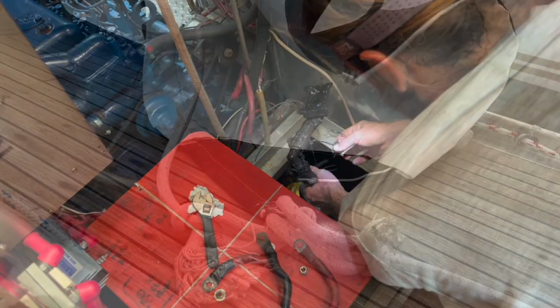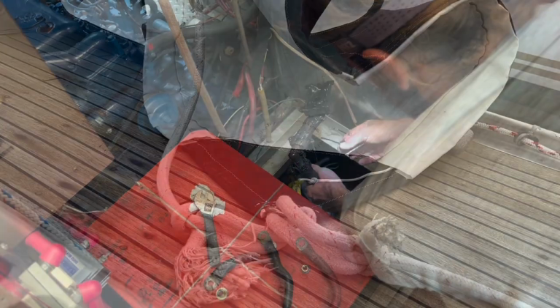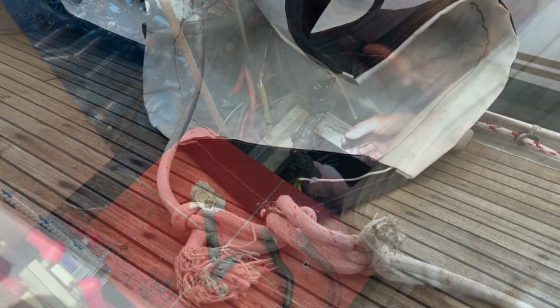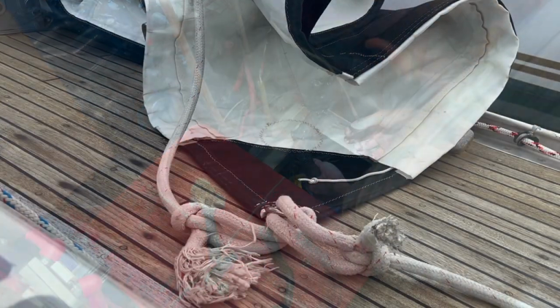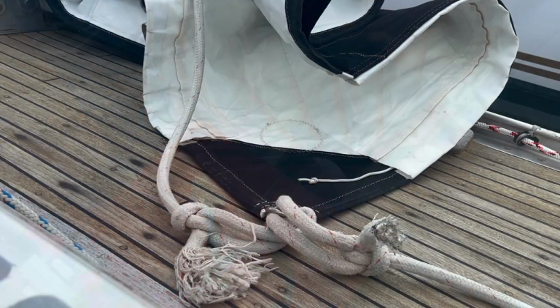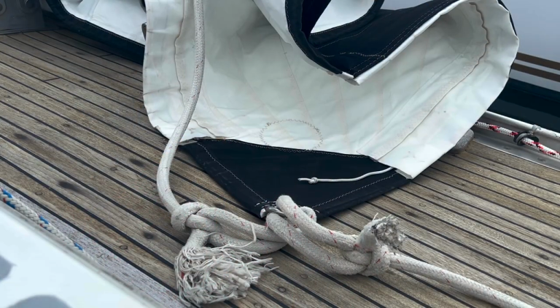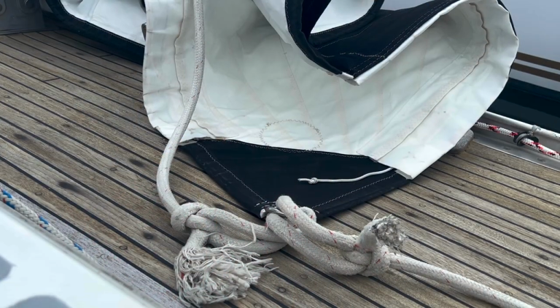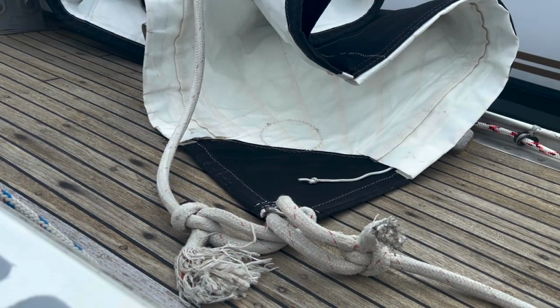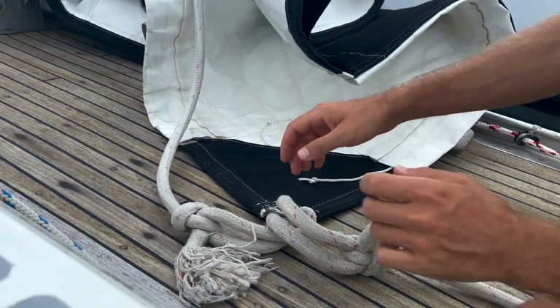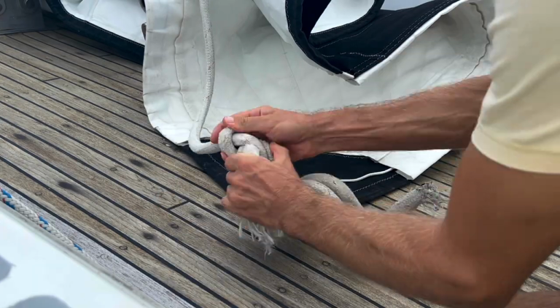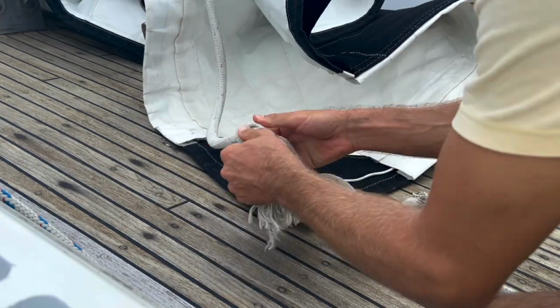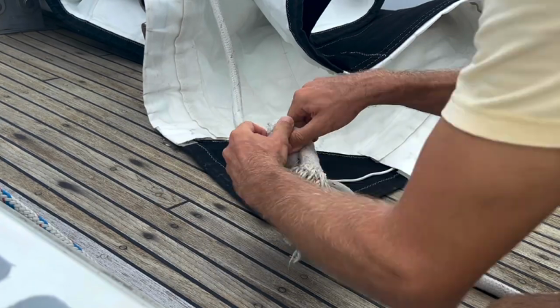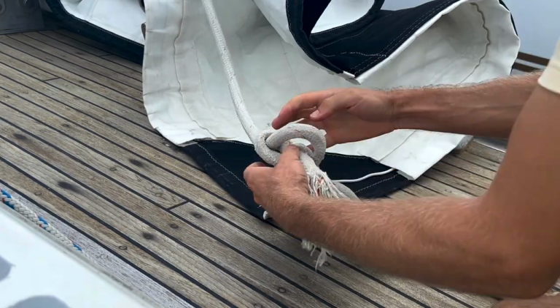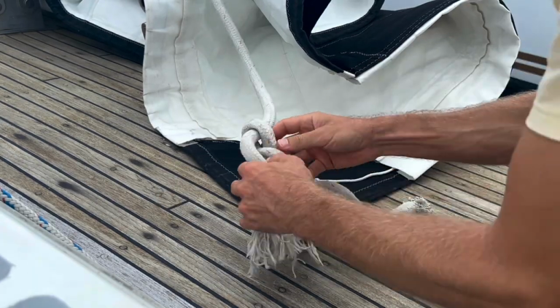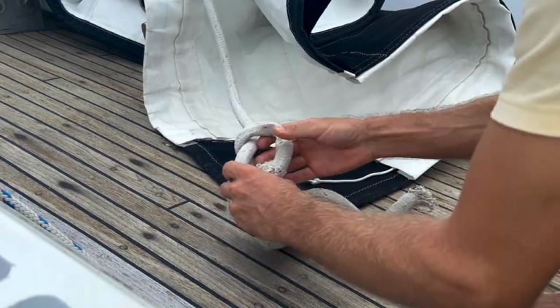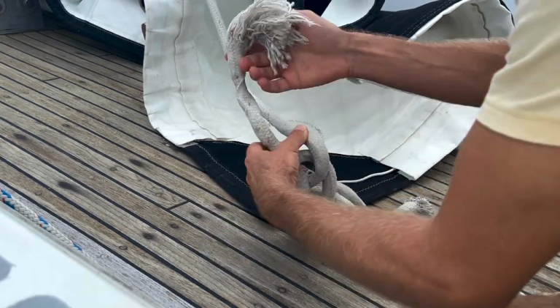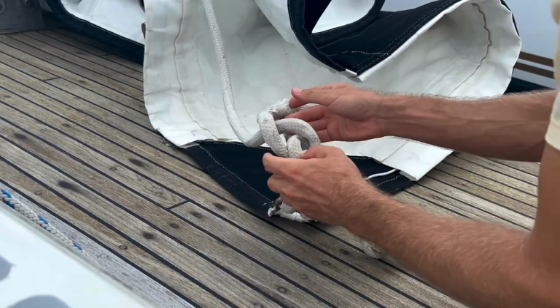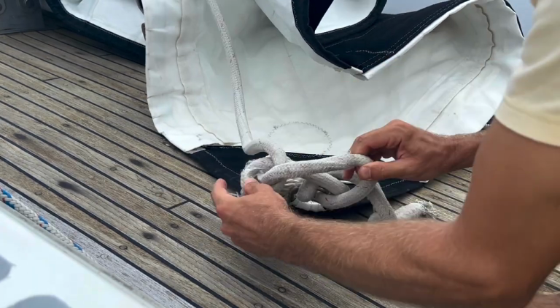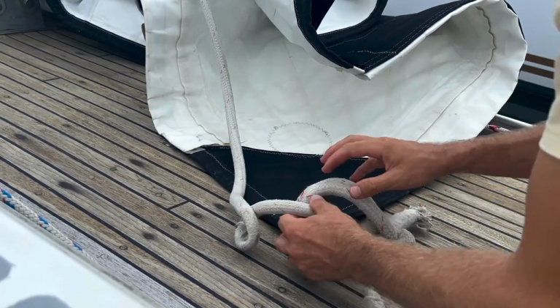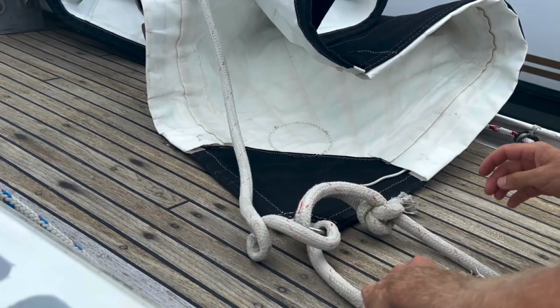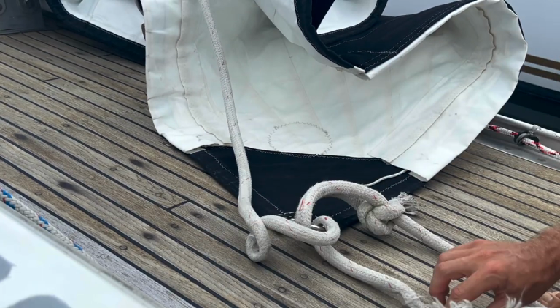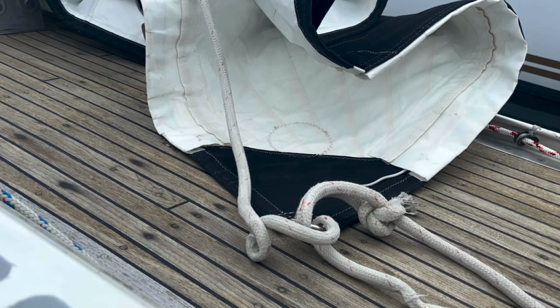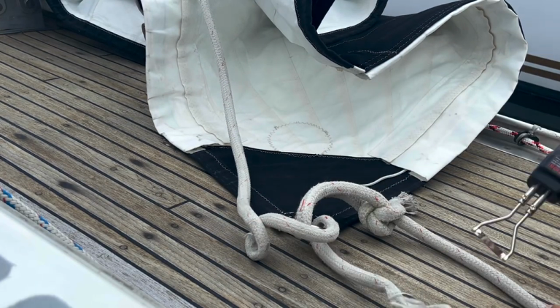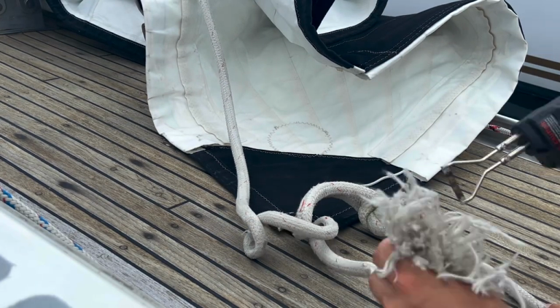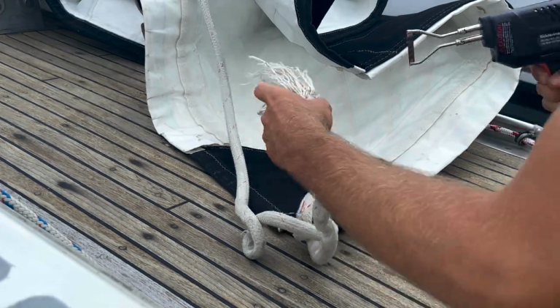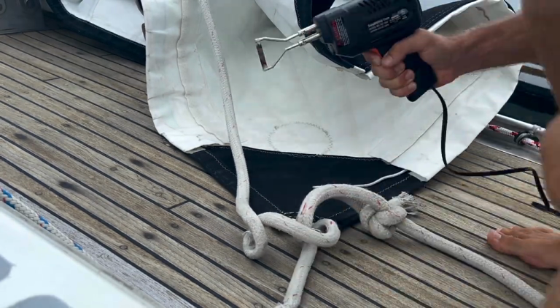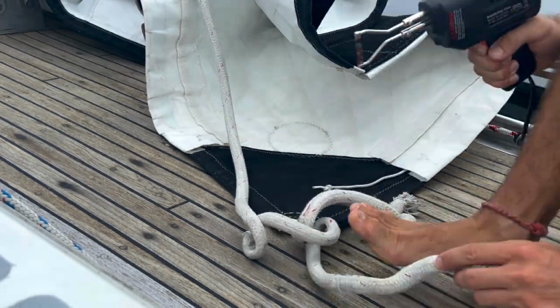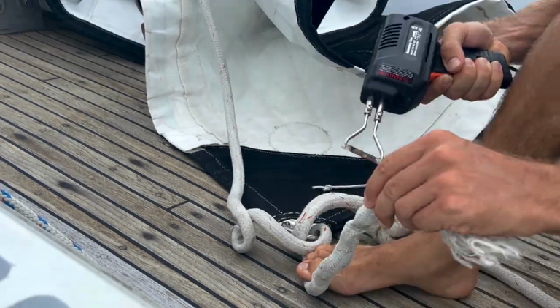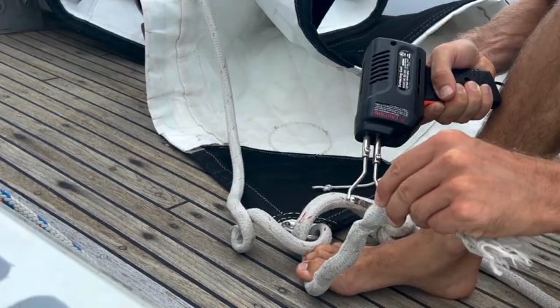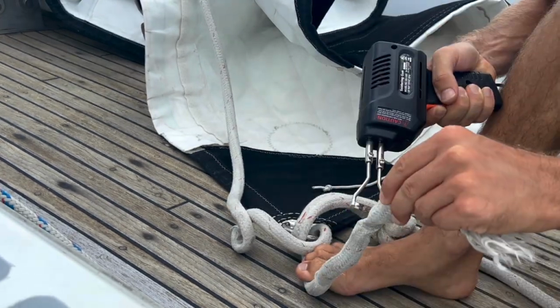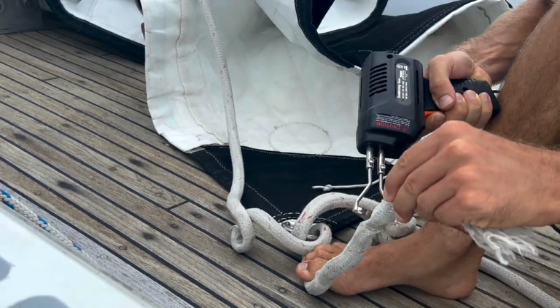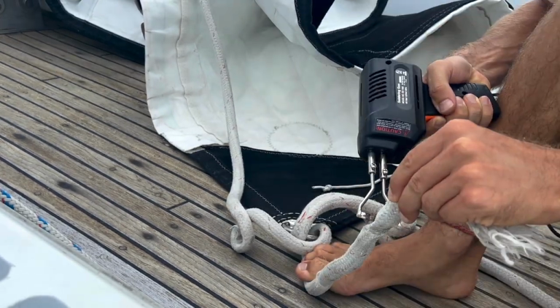For the next project, we're going to cut those furry ends off the Genoa sheets.